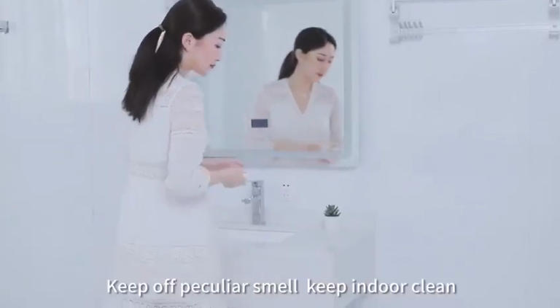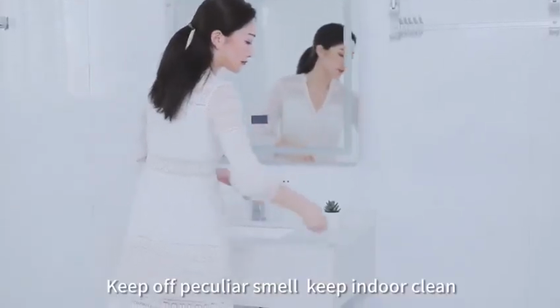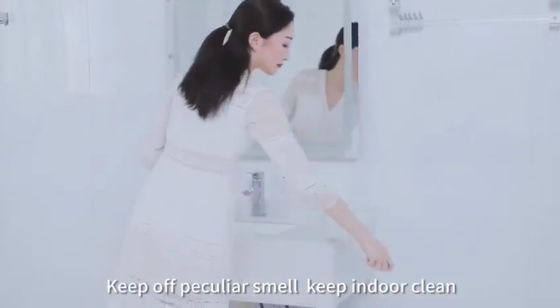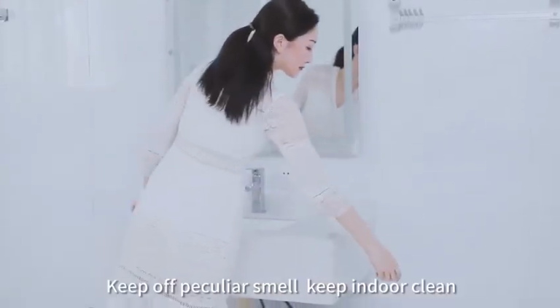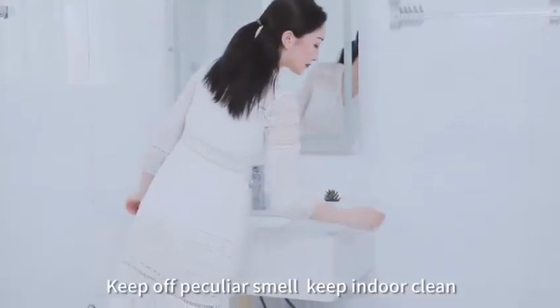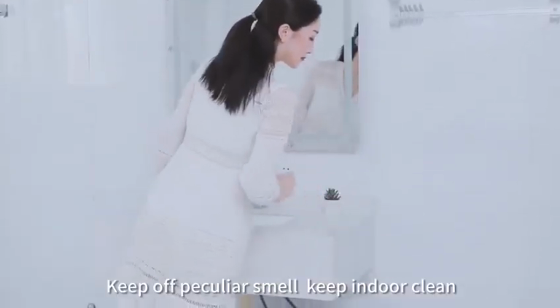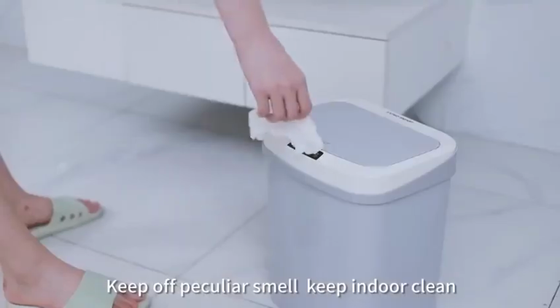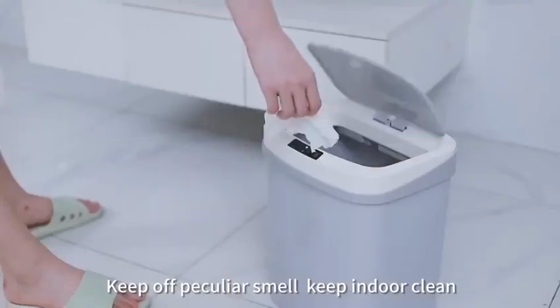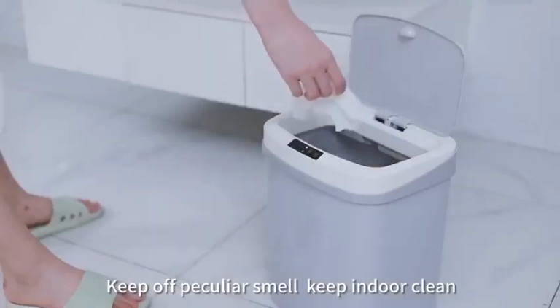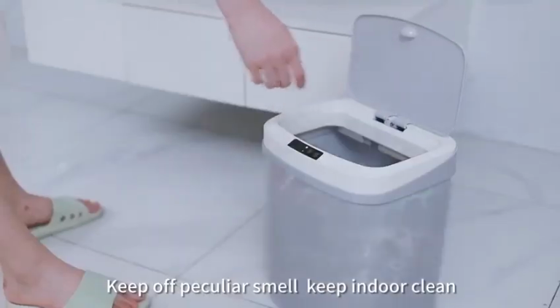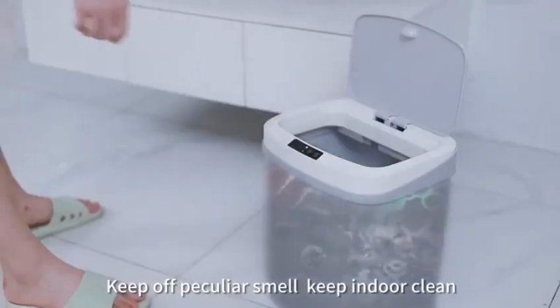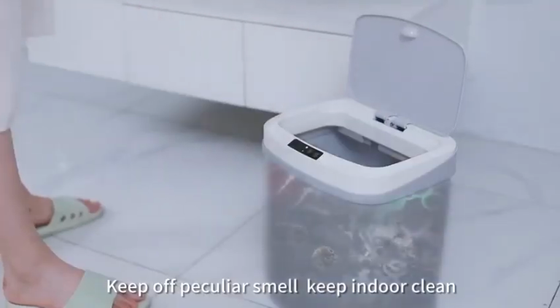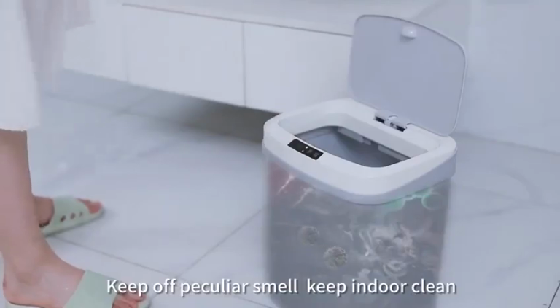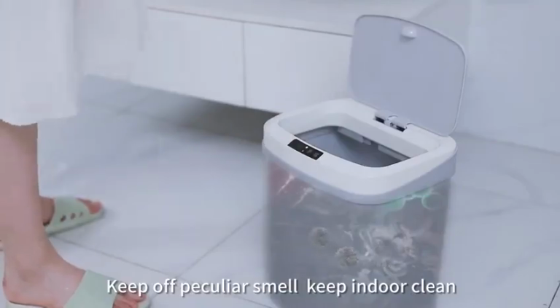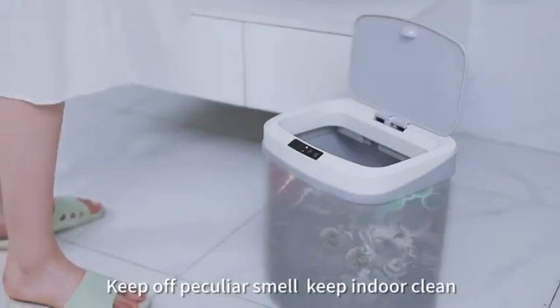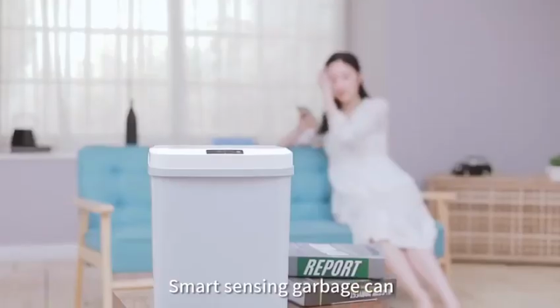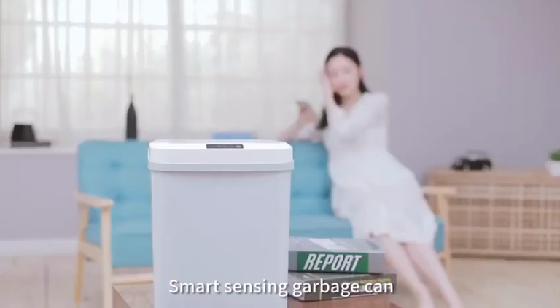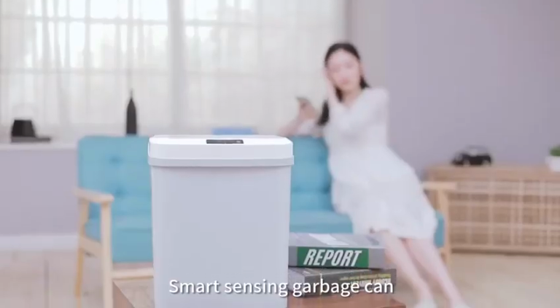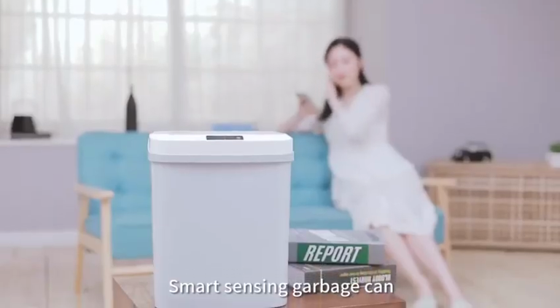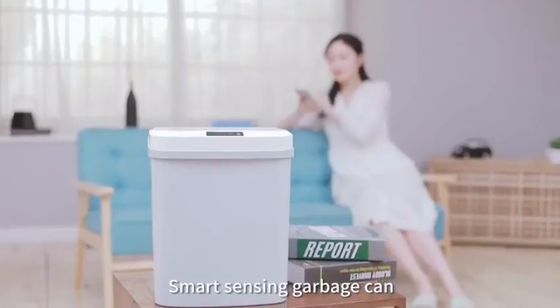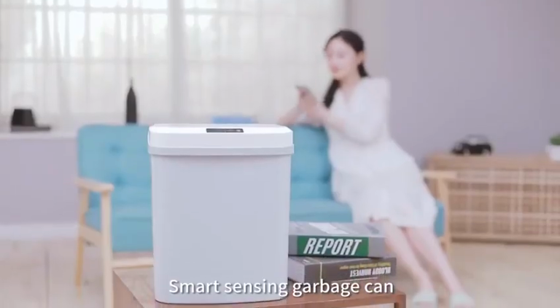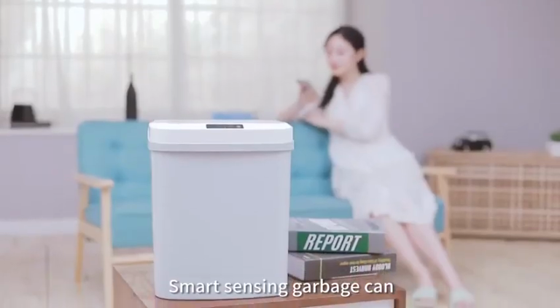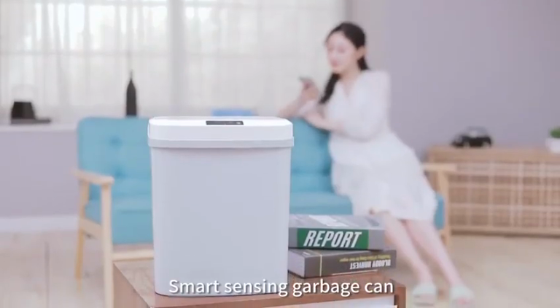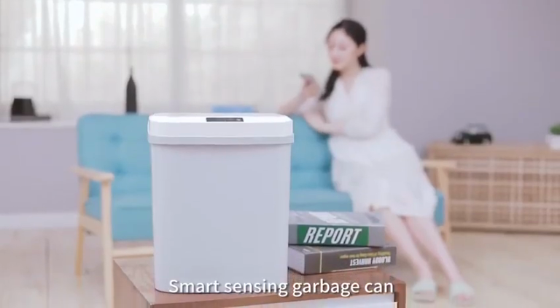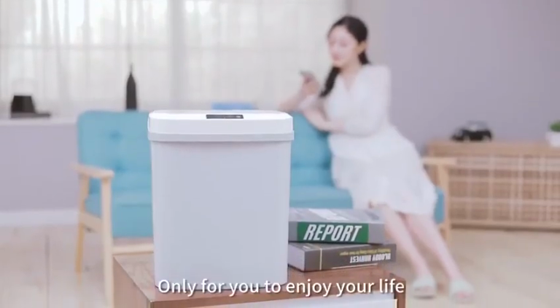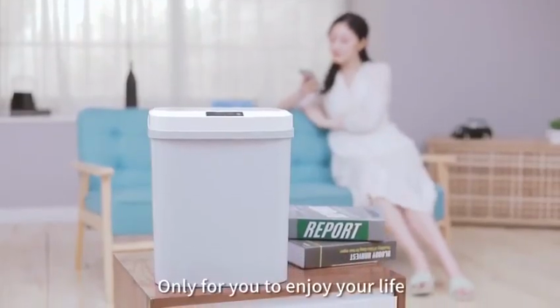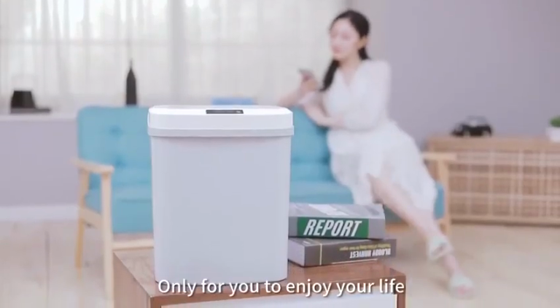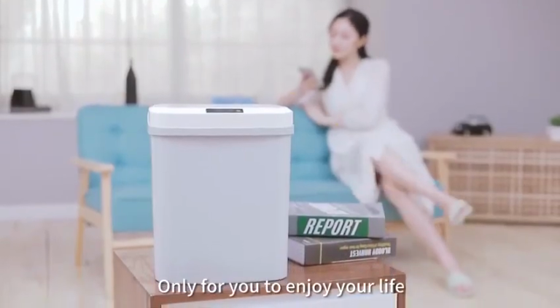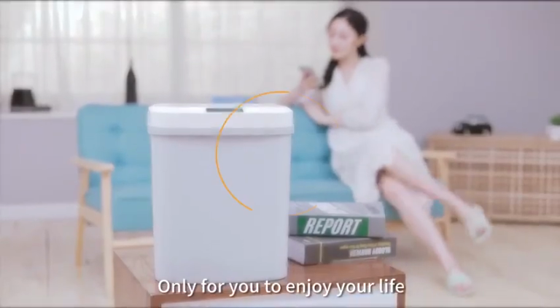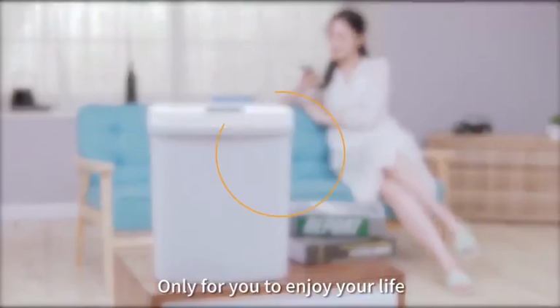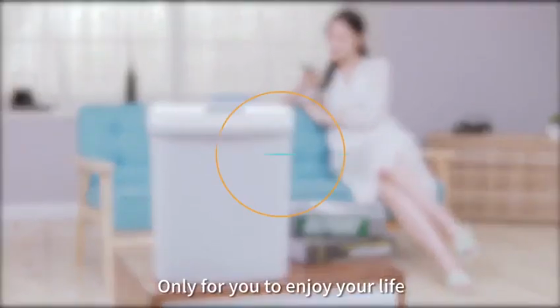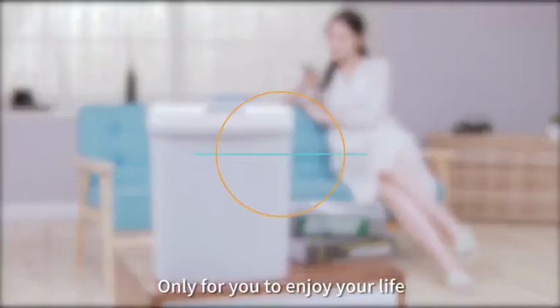Keep indoor clean. Smart sensing garbage can — only for you, to enjoy your life.